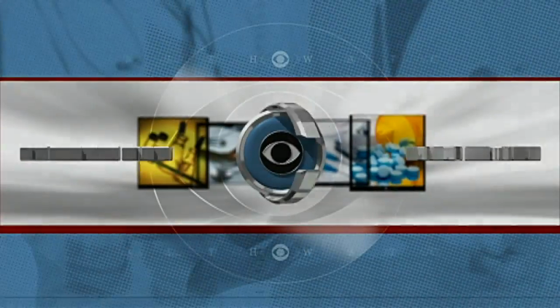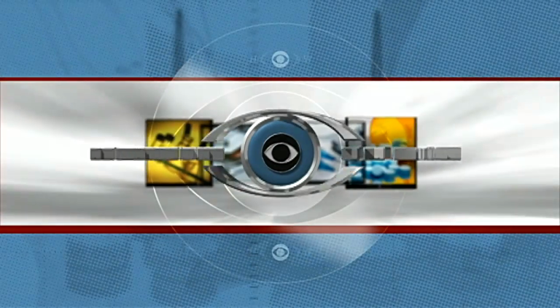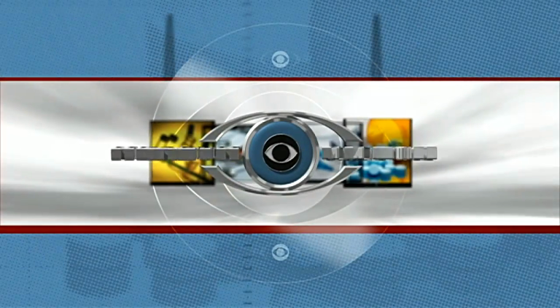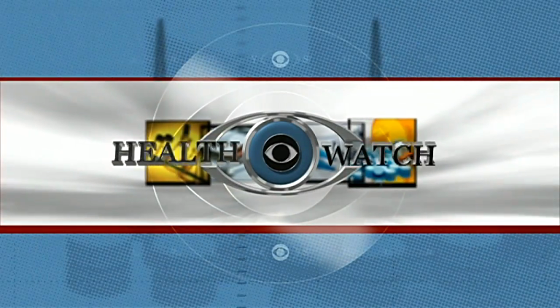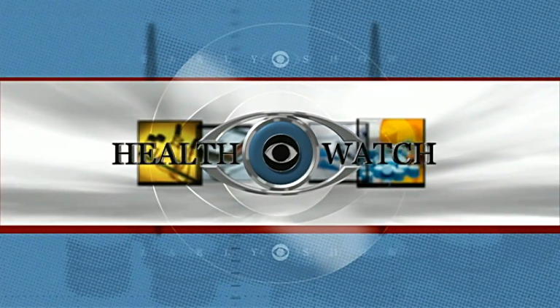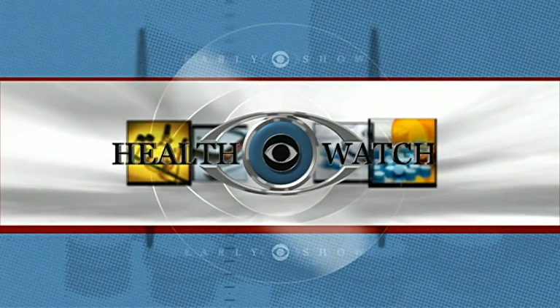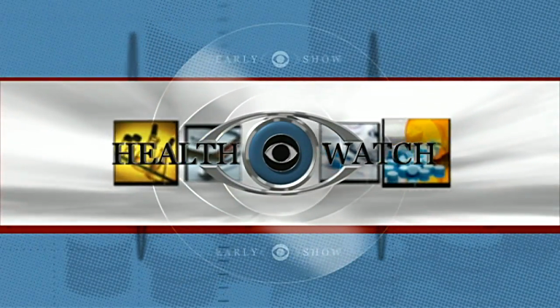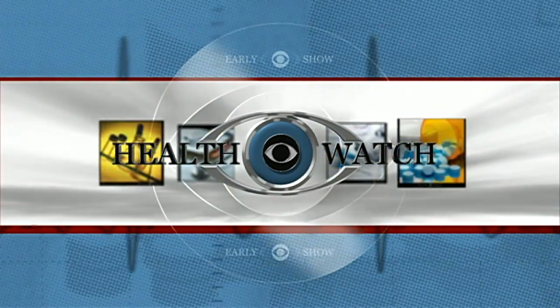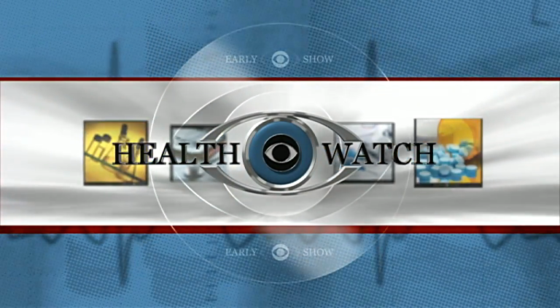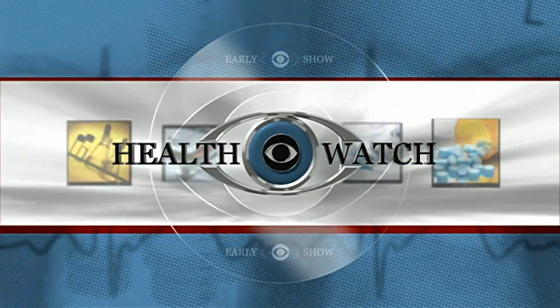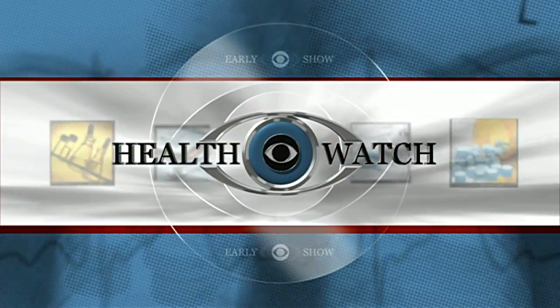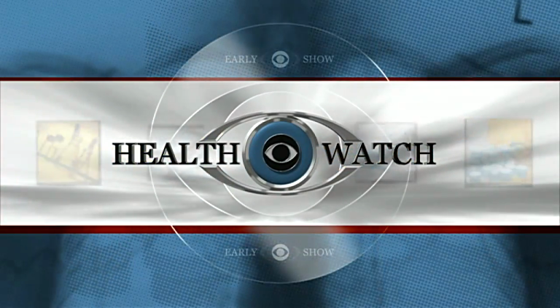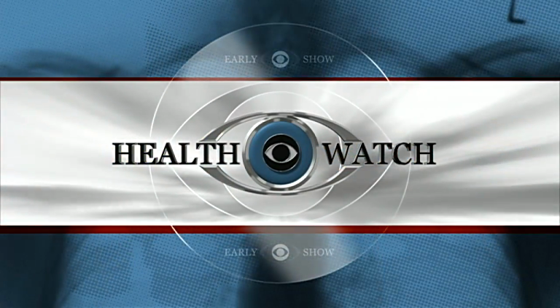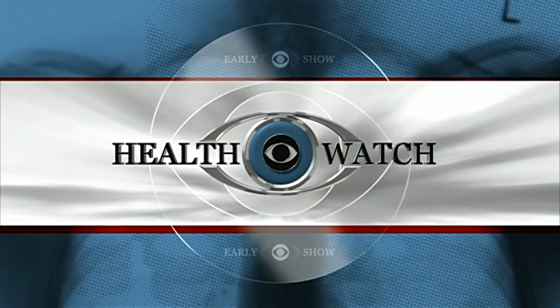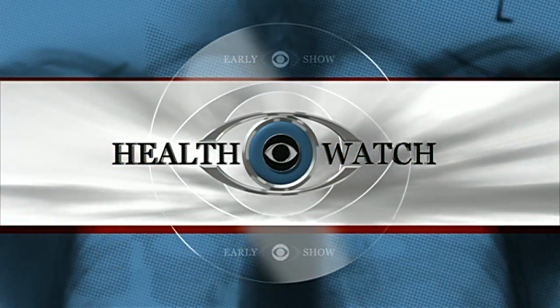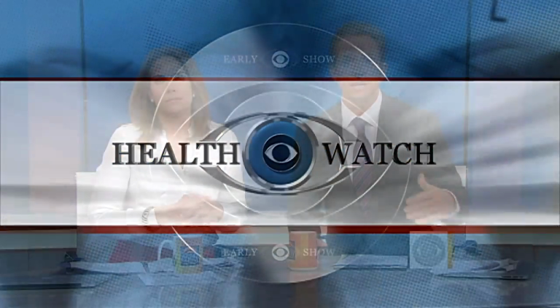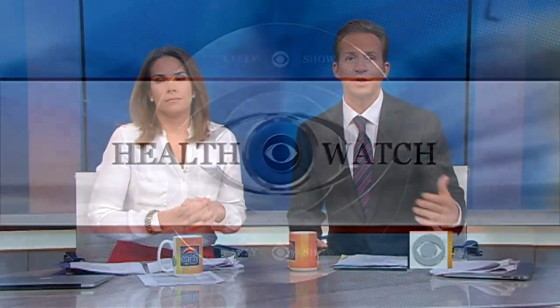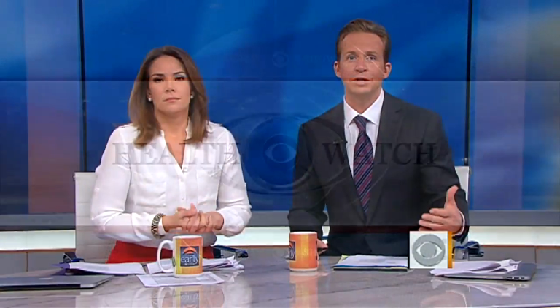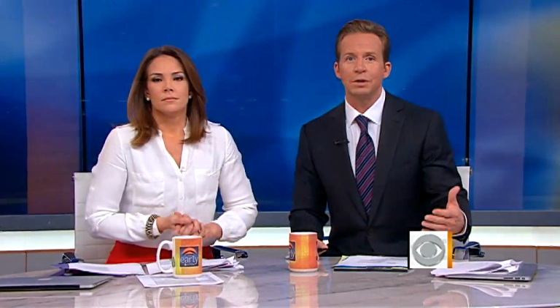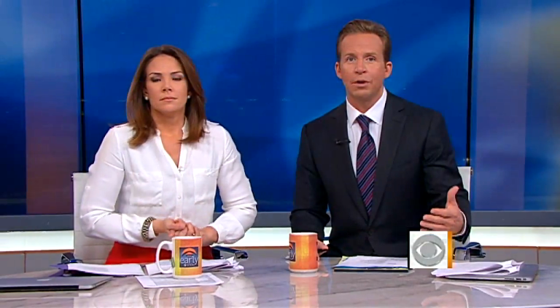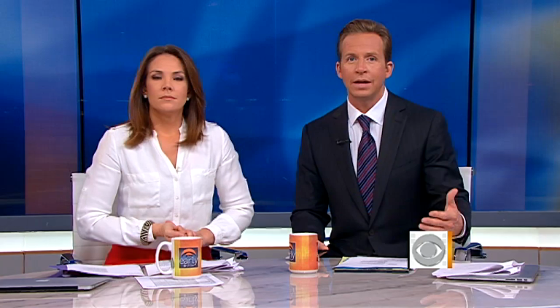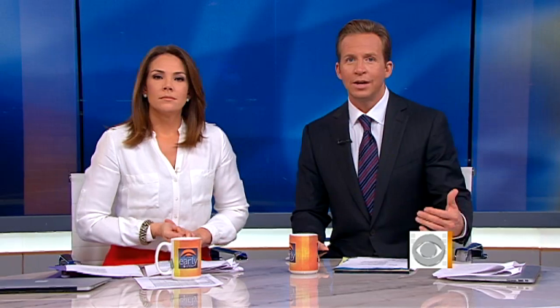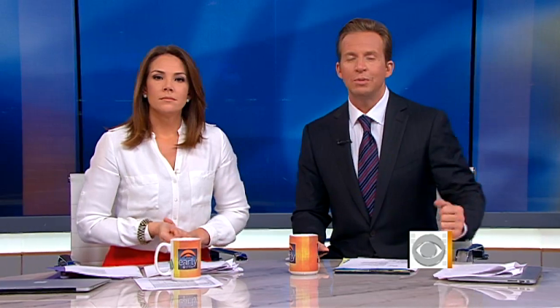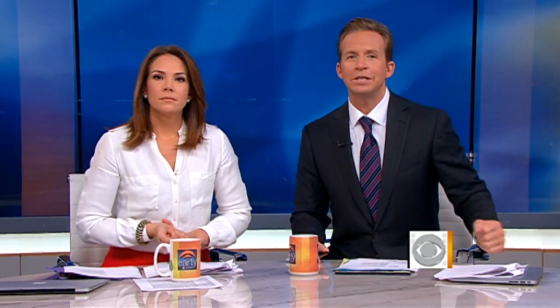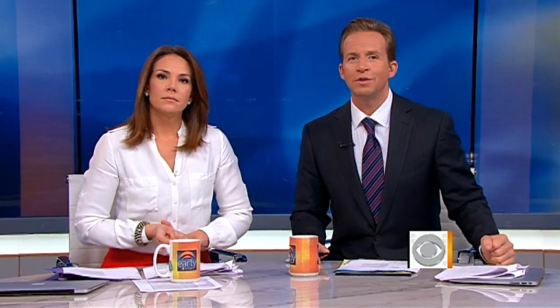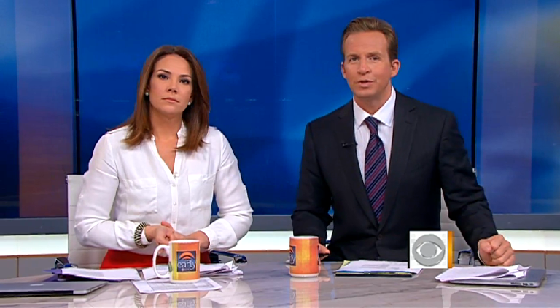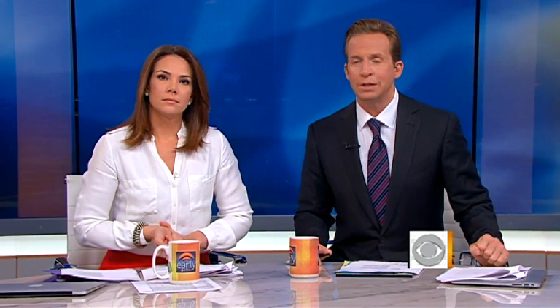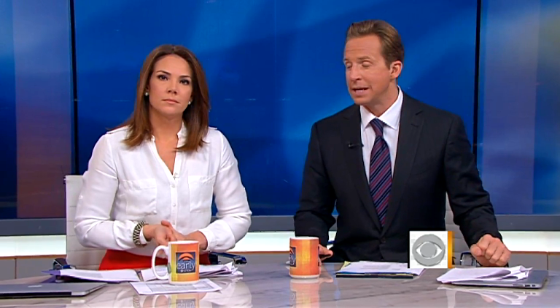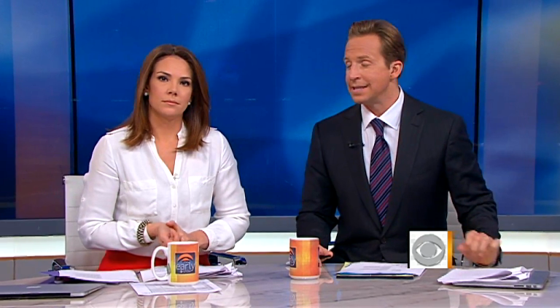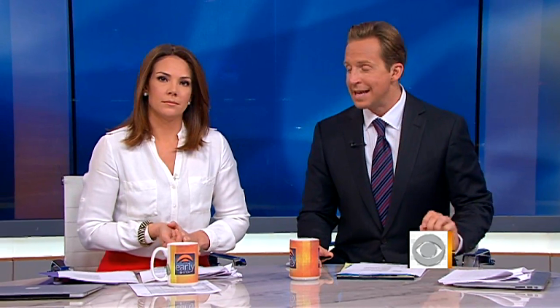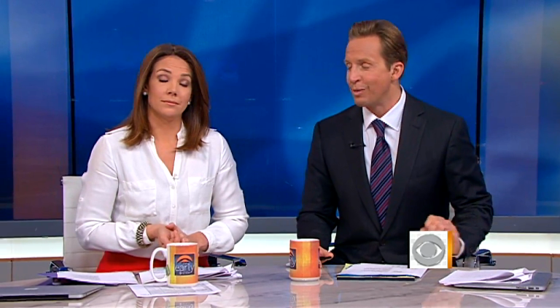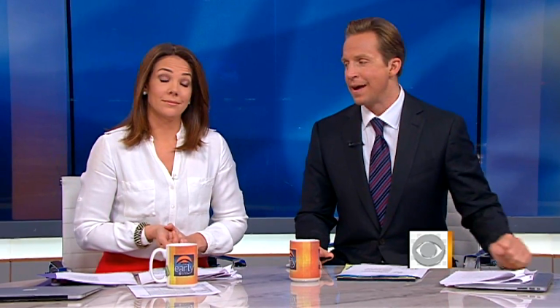In today's Health Watch, synthetic body parts sounds like science fiction, but growing human tissue for transplants is now a reality.